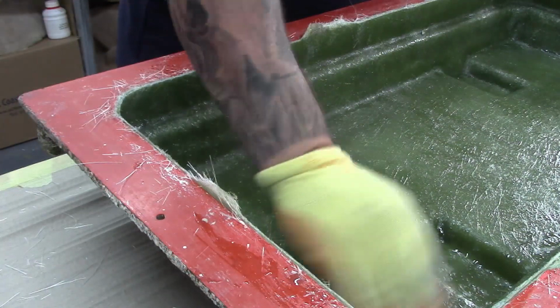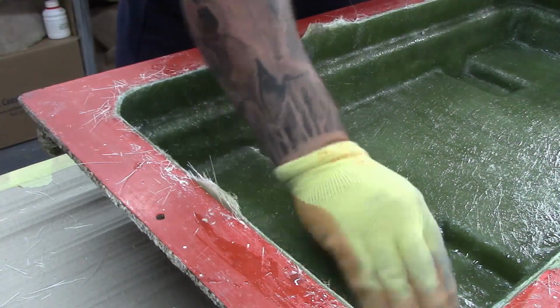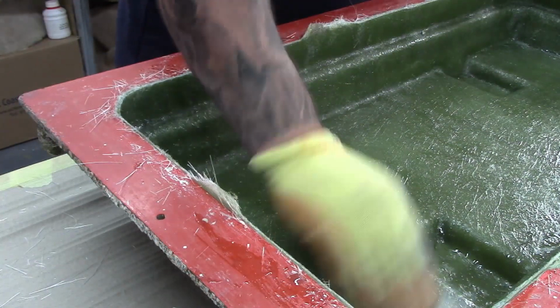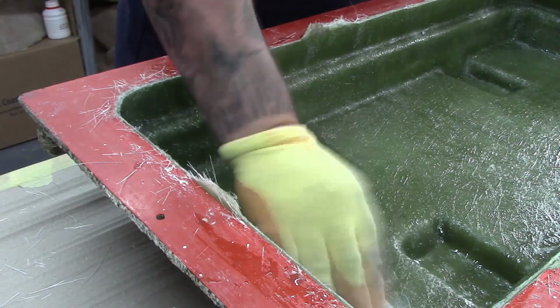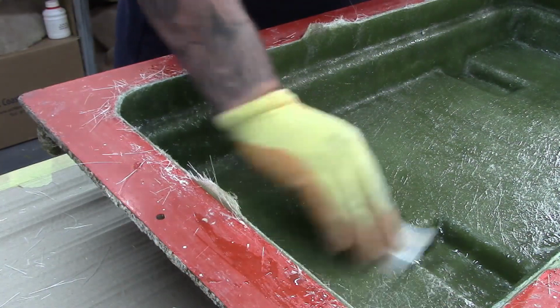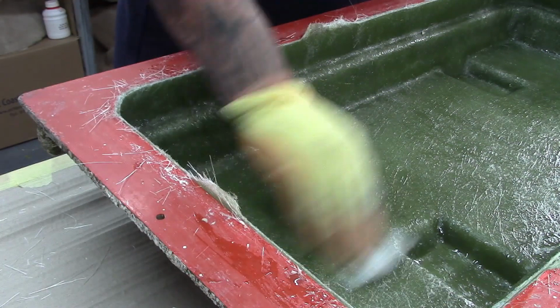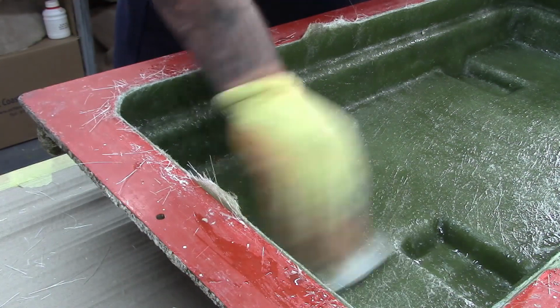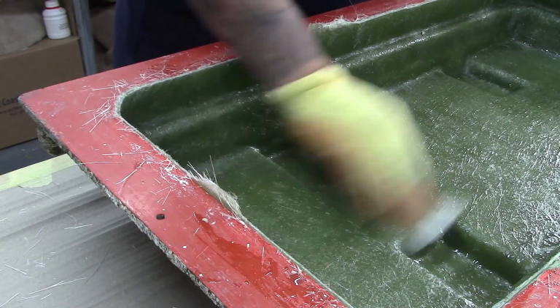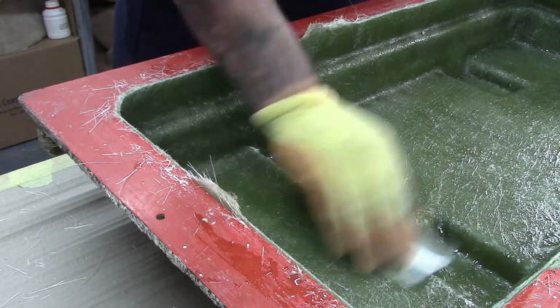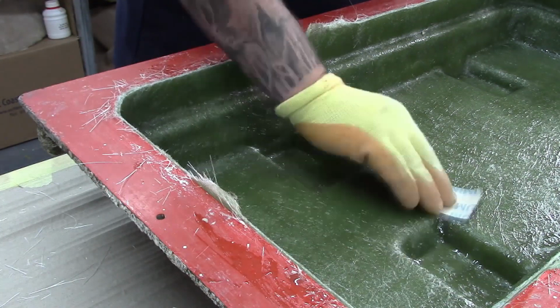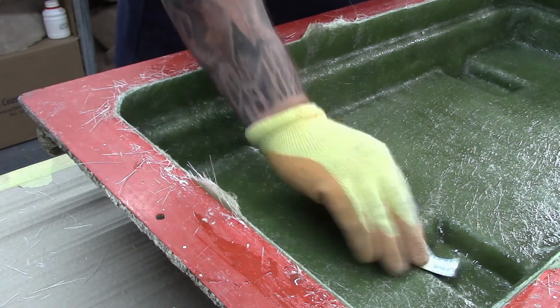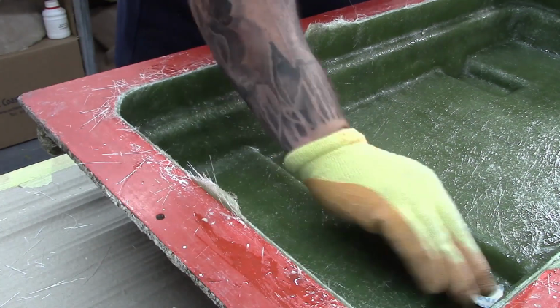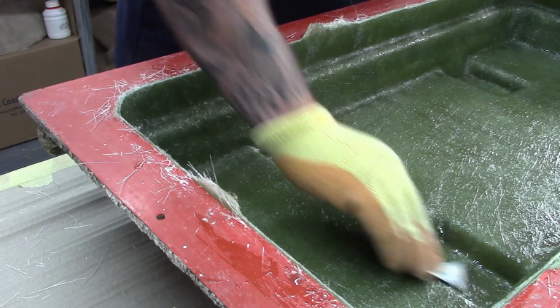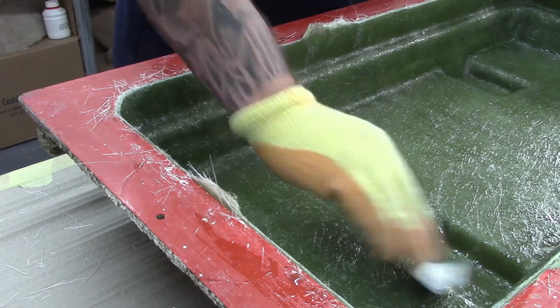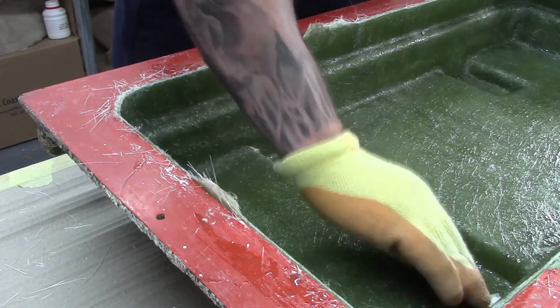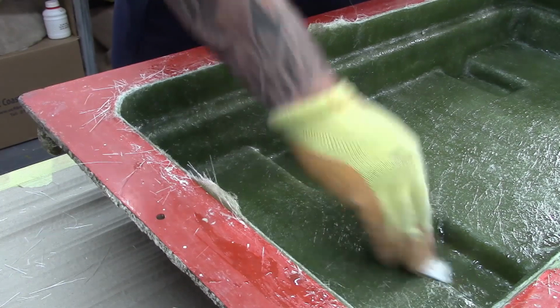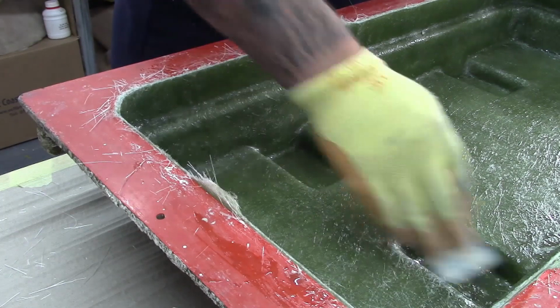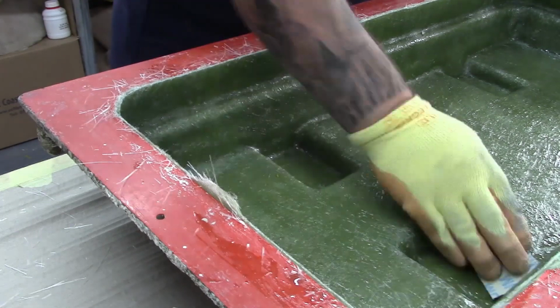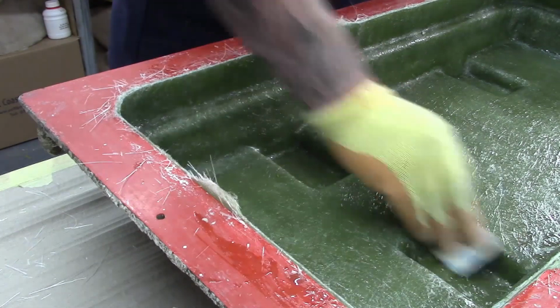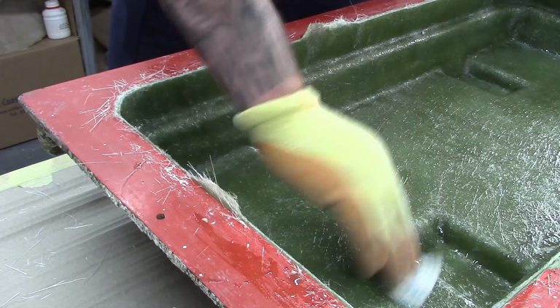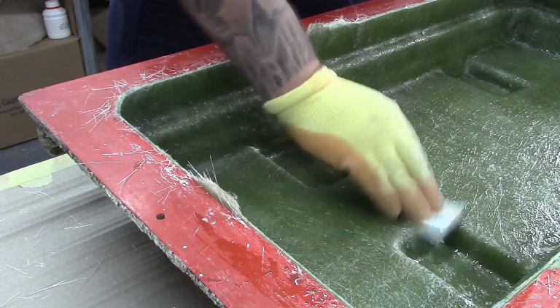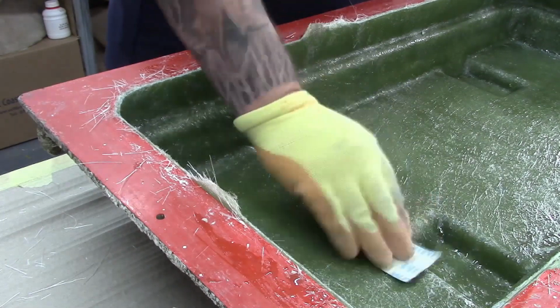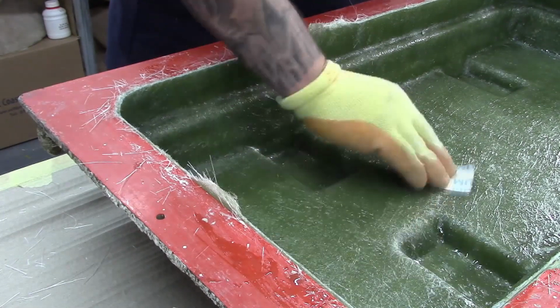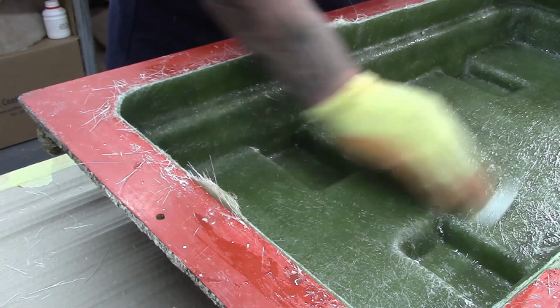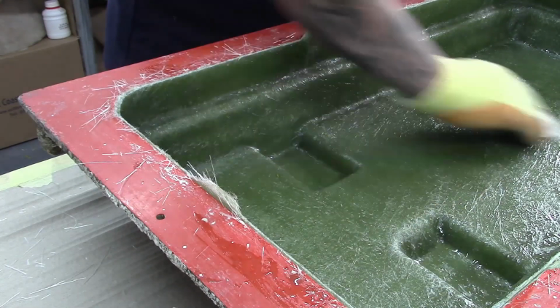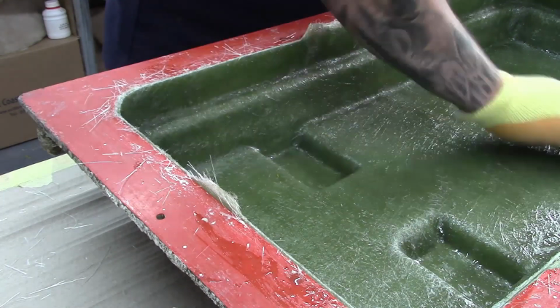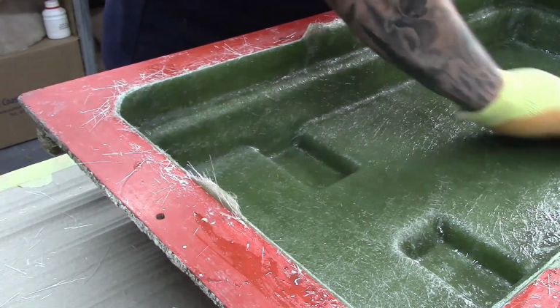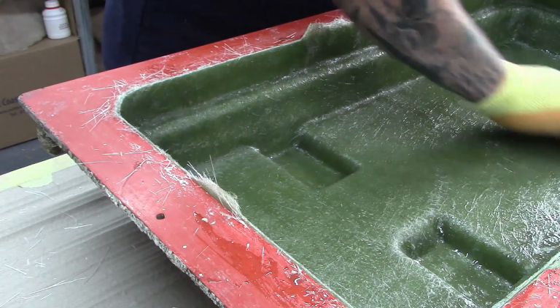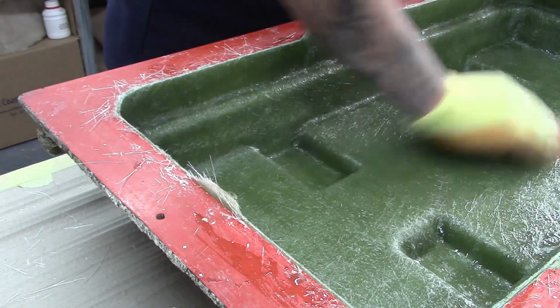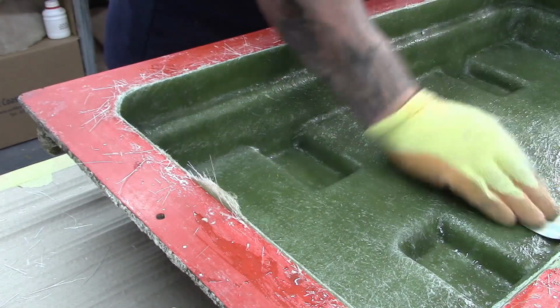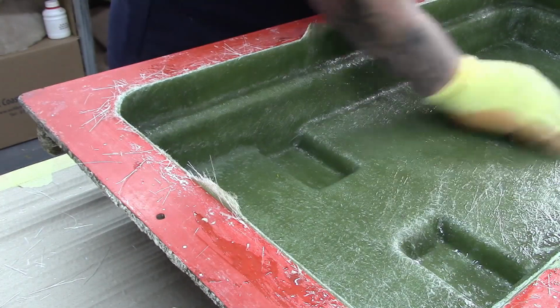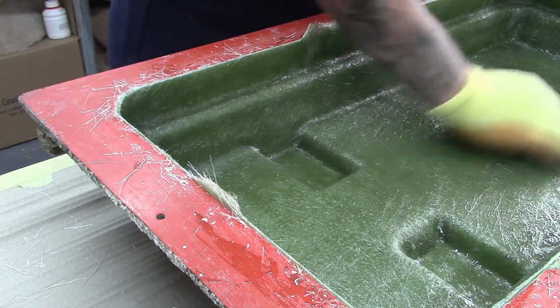Once fully cured, sand off any hard splinters of fibreglass and vacuum off any dust.